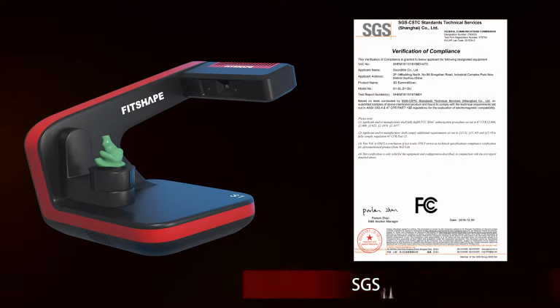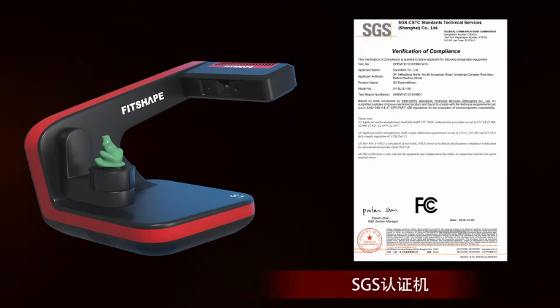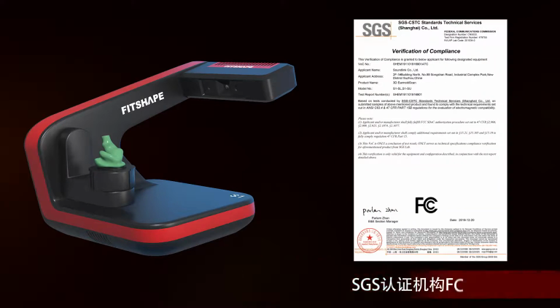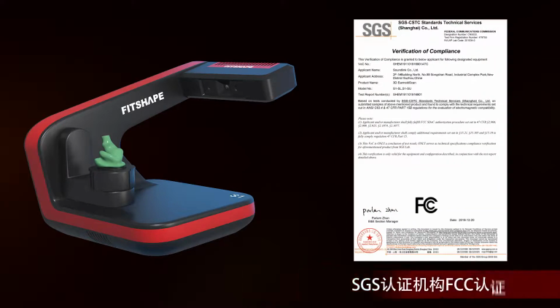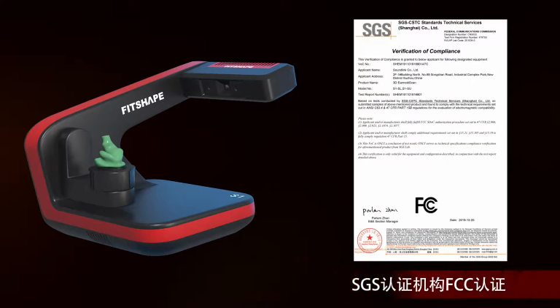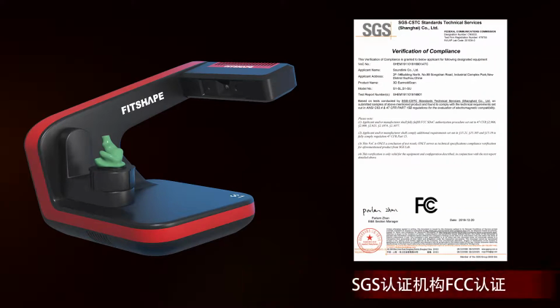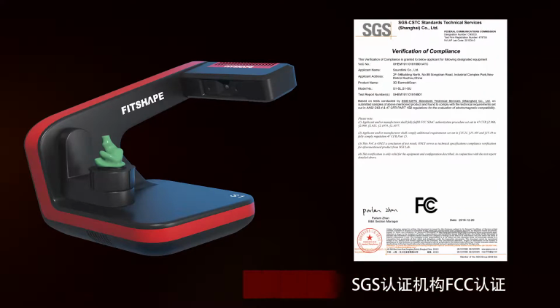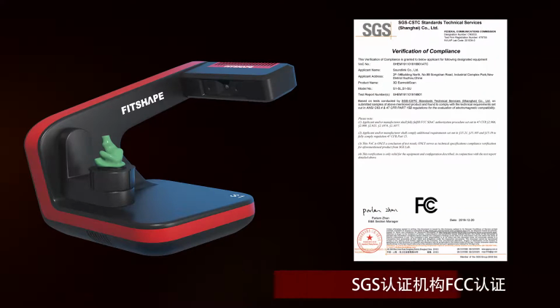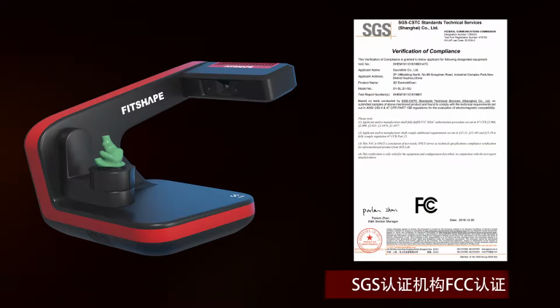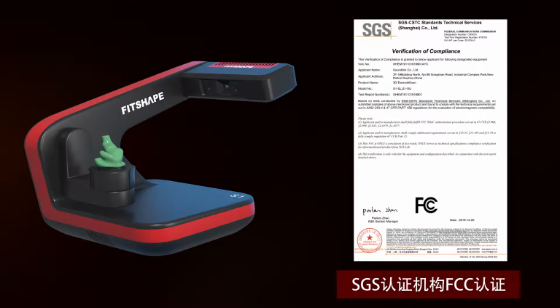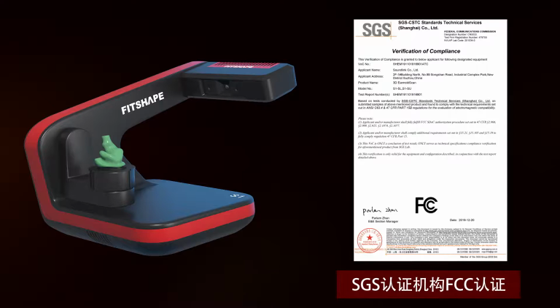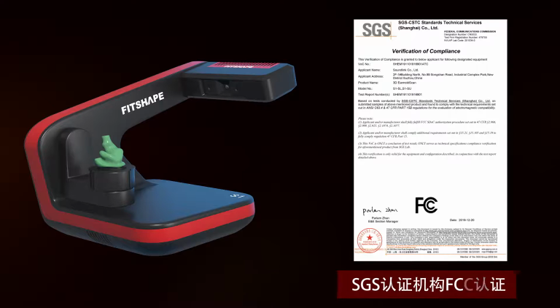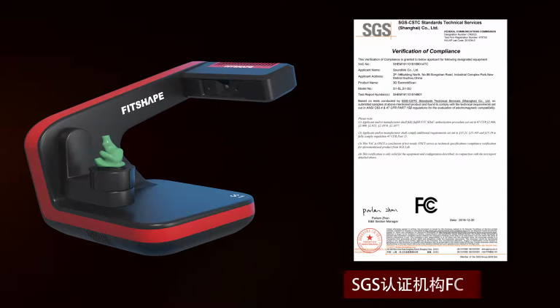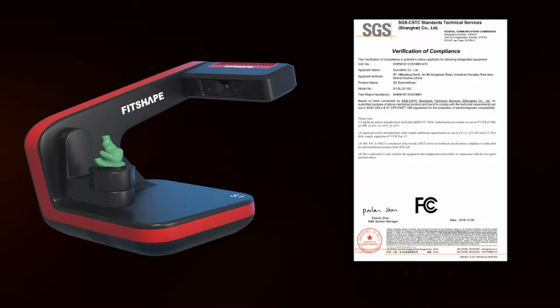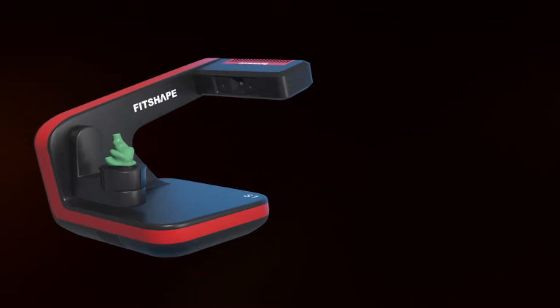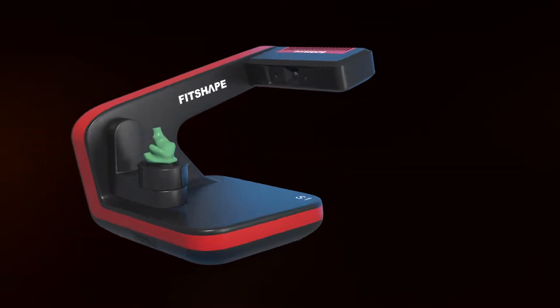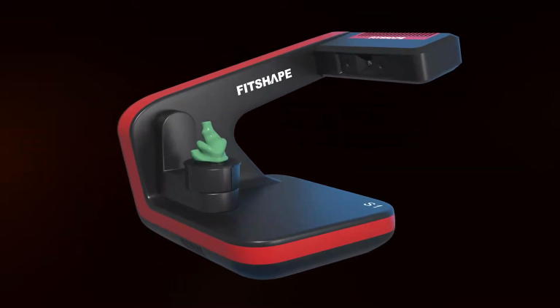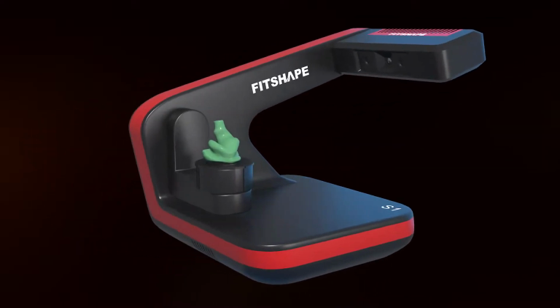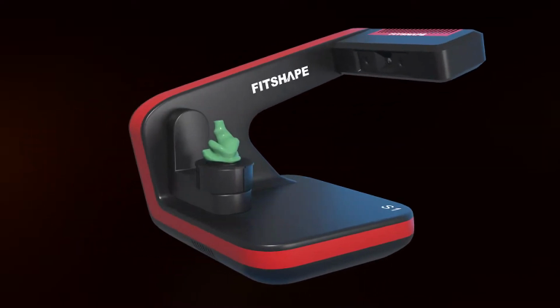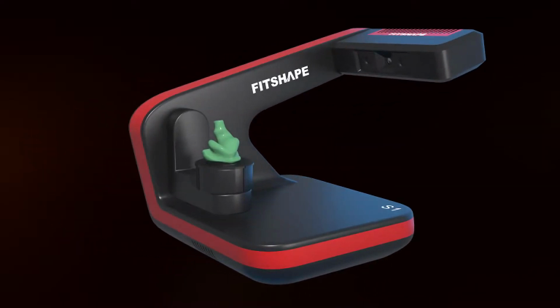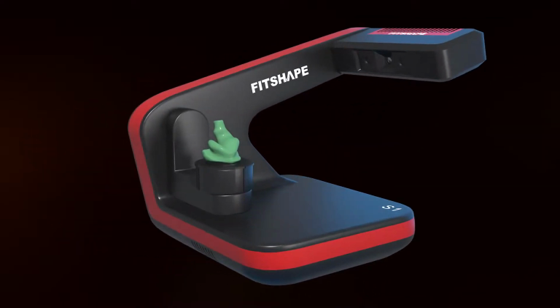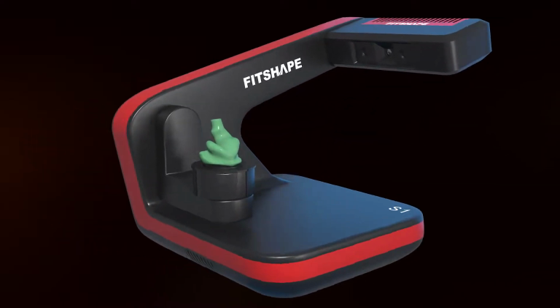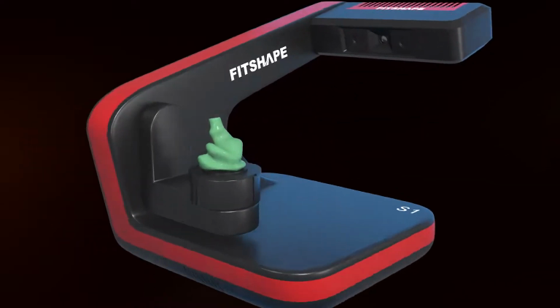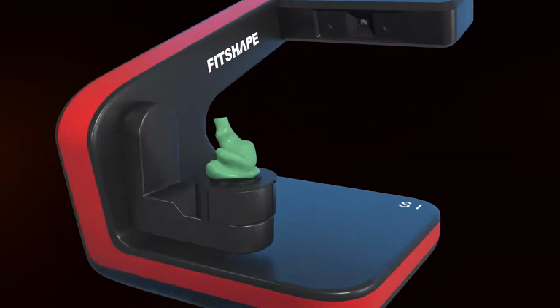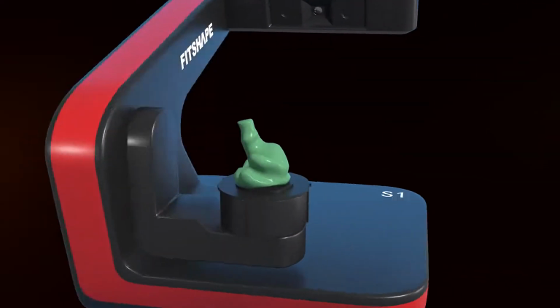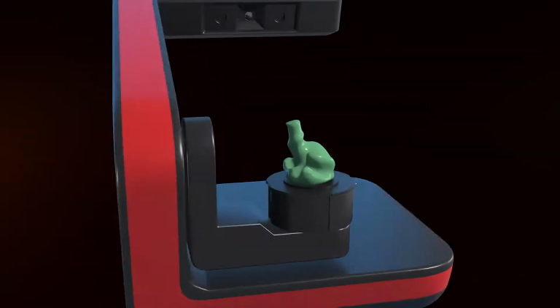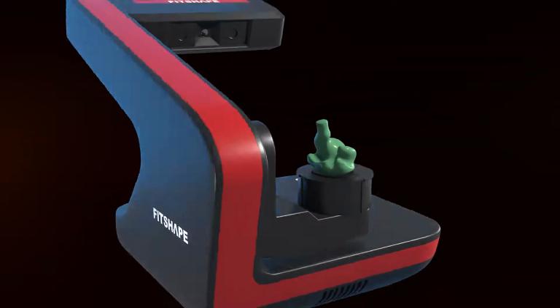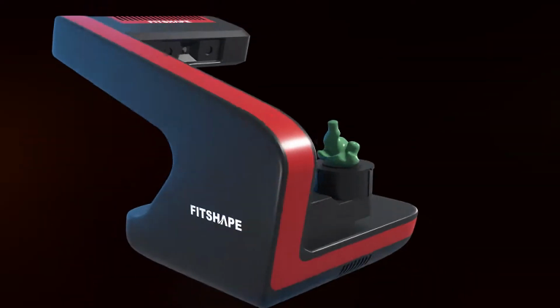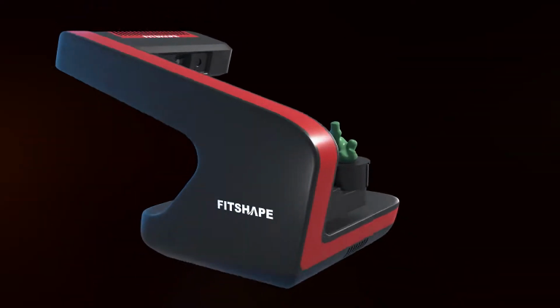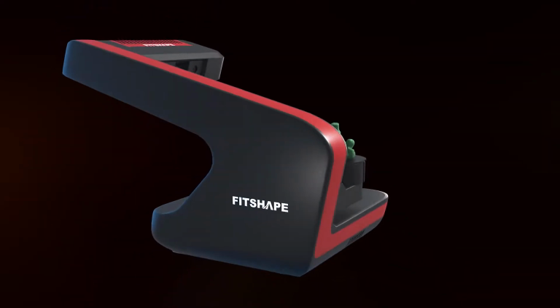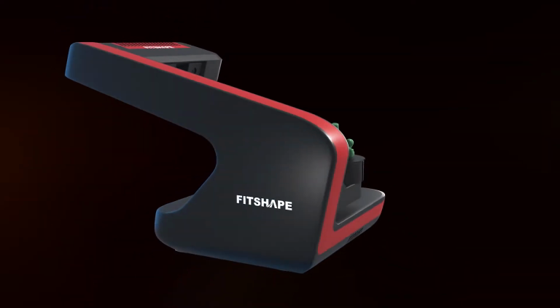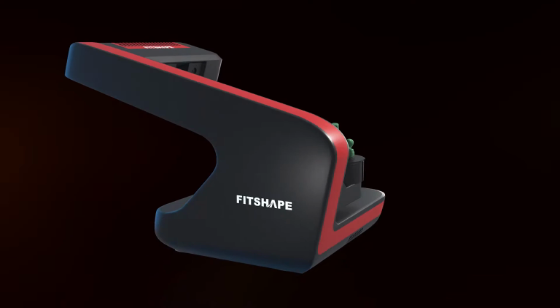3Shape 4D Ear Impression Scanner — alongside the 2D Ear Impression Scanner and 4D Ear Impression Scanner, born for ear canal data in the hearing industry.